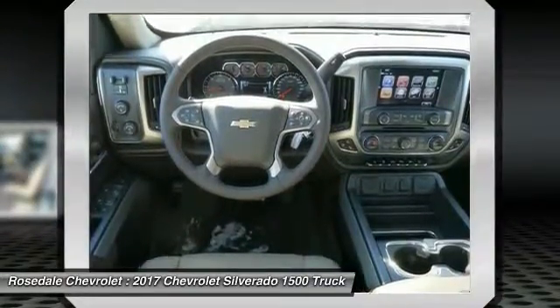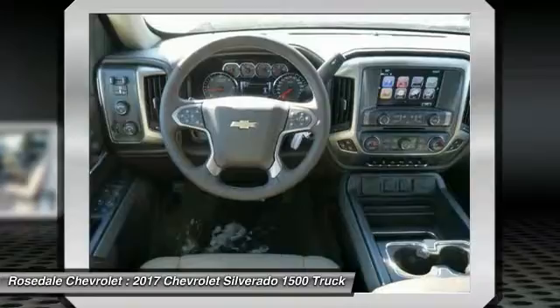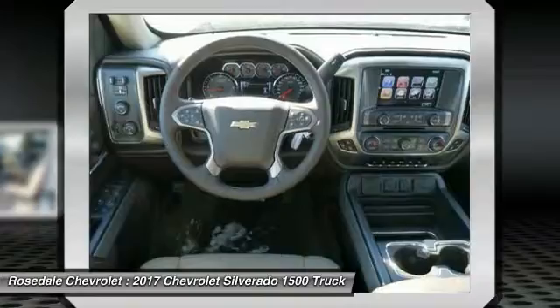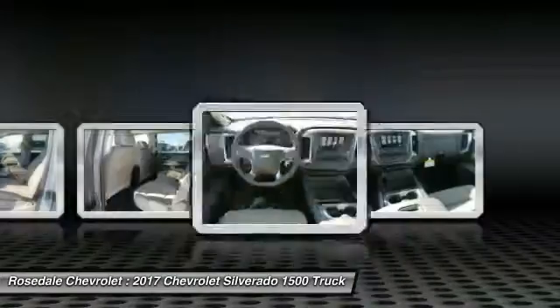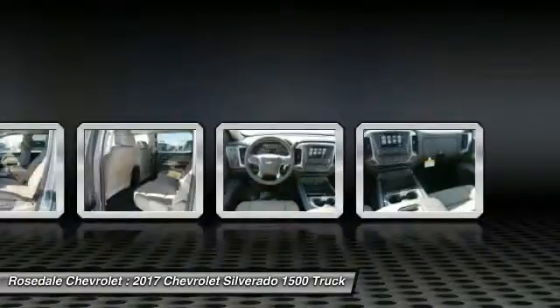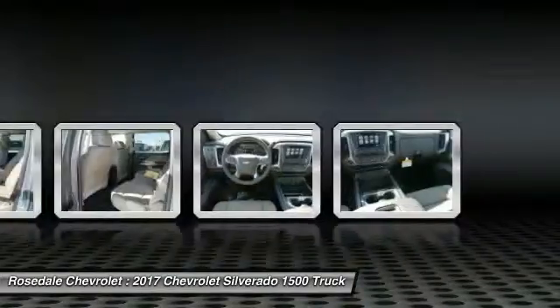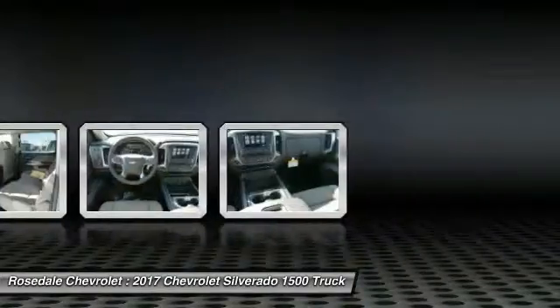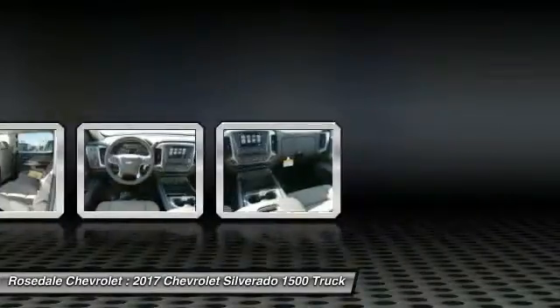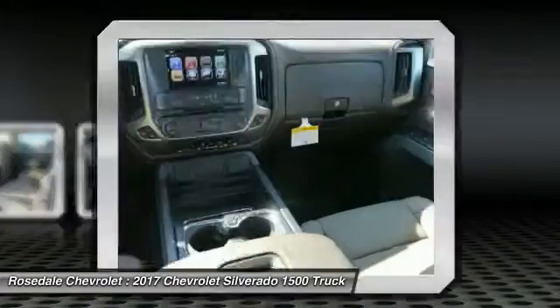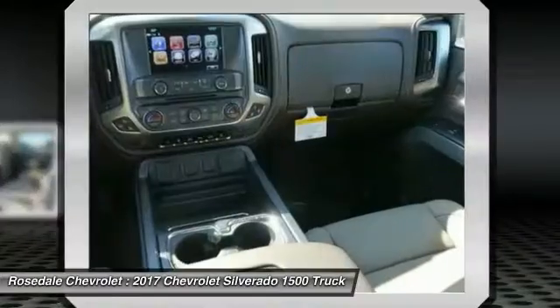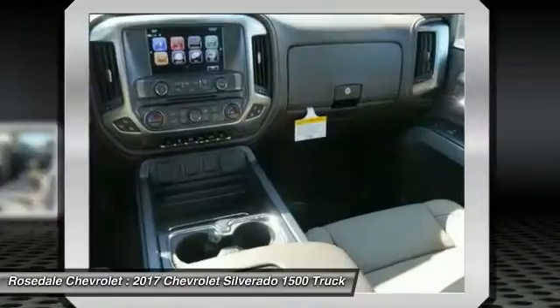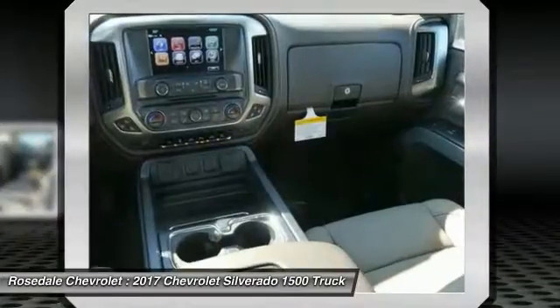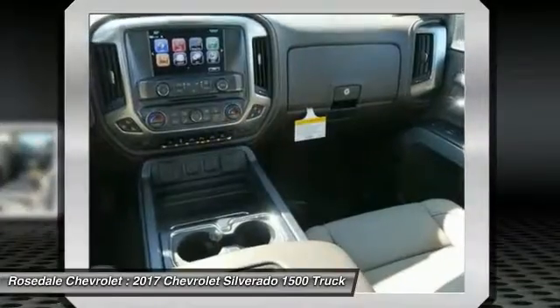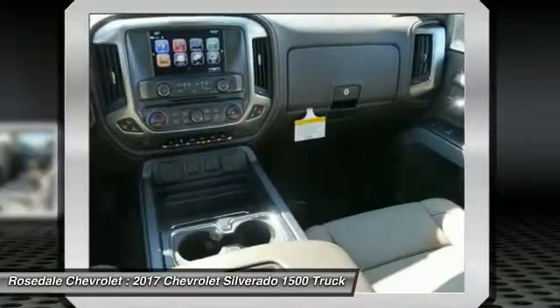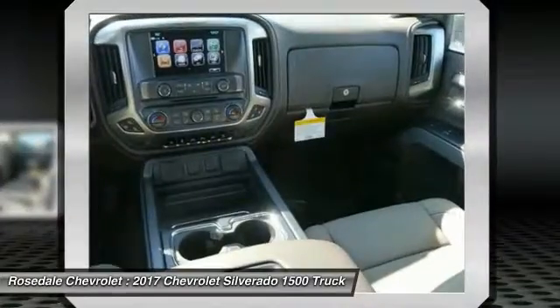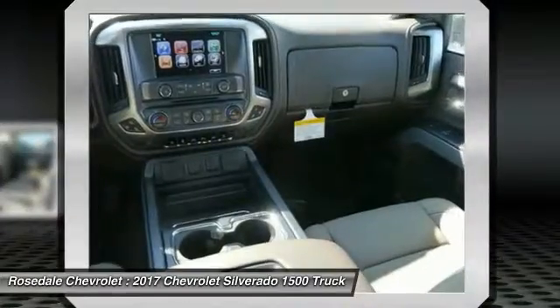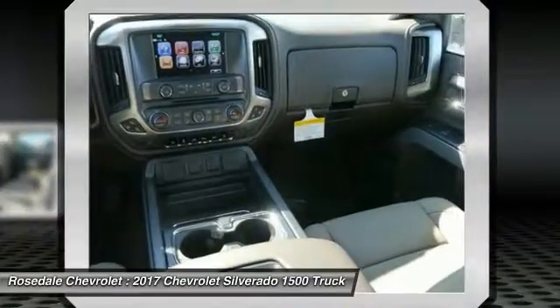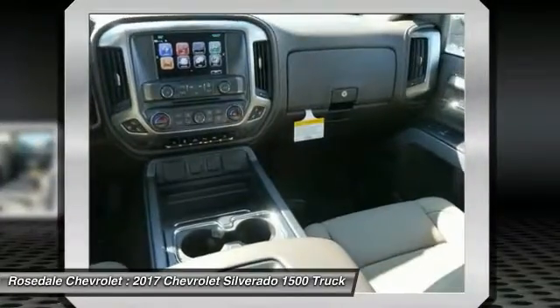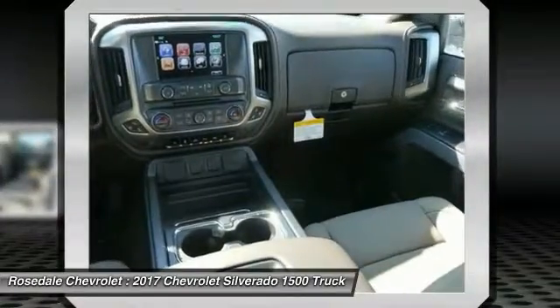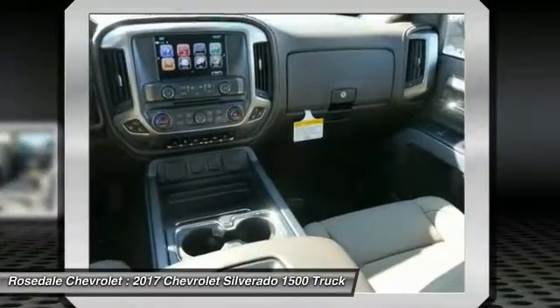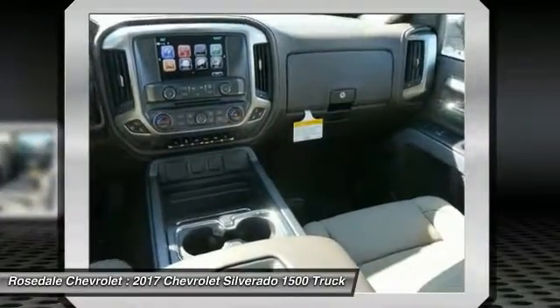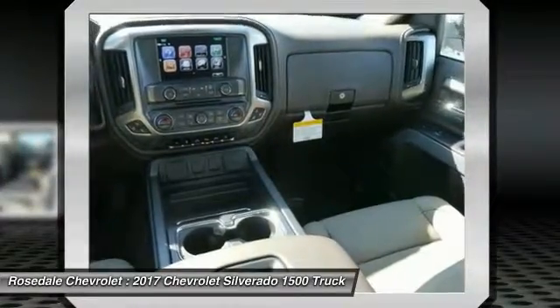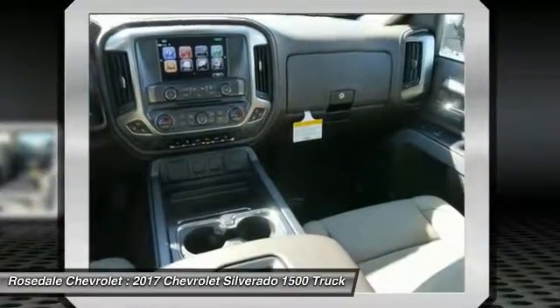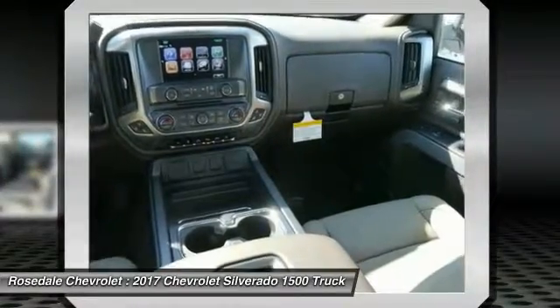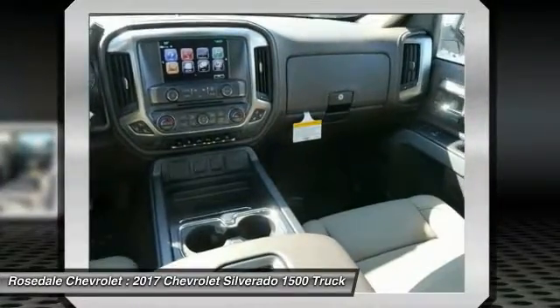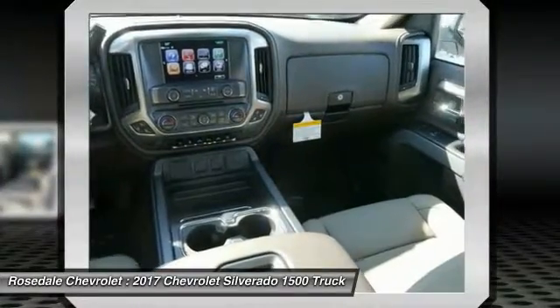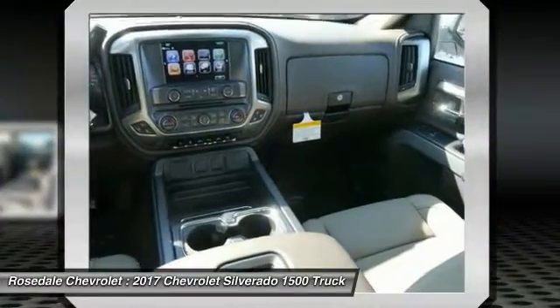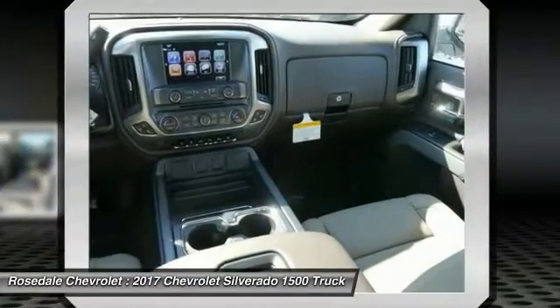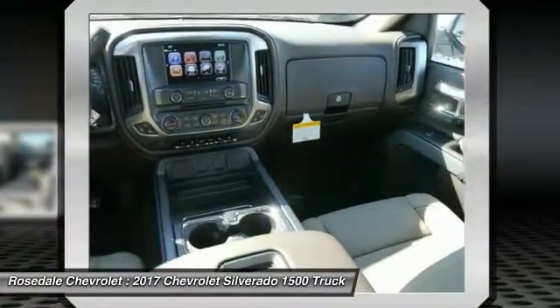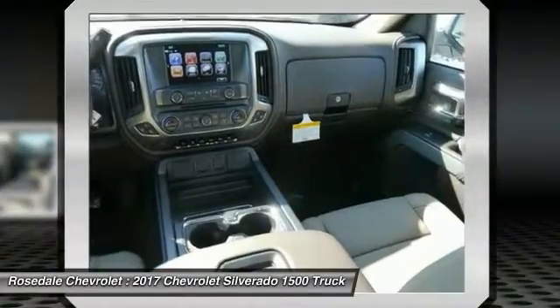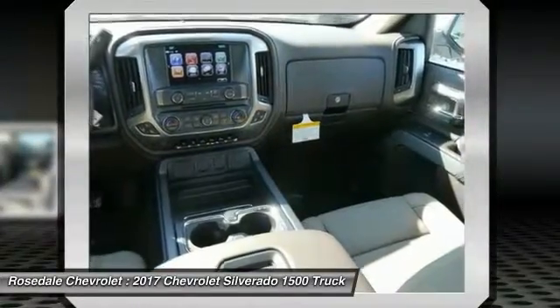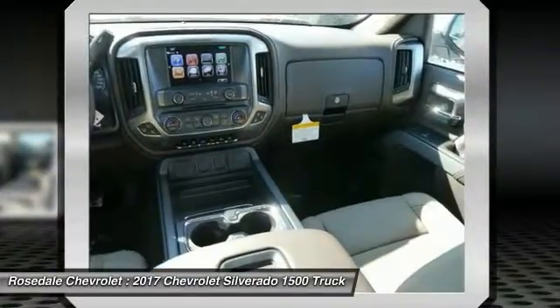Power steering. Home Link. Garage door opener. Cruise control. Floor mats.